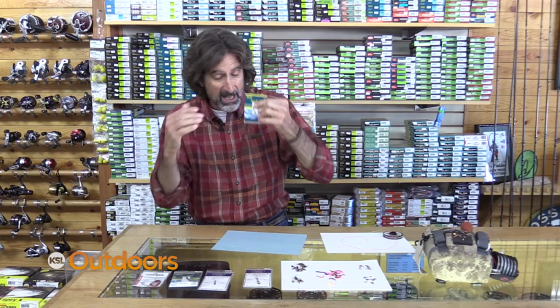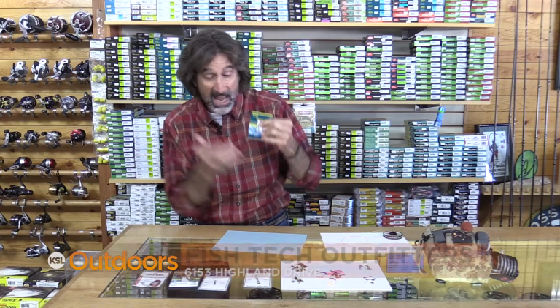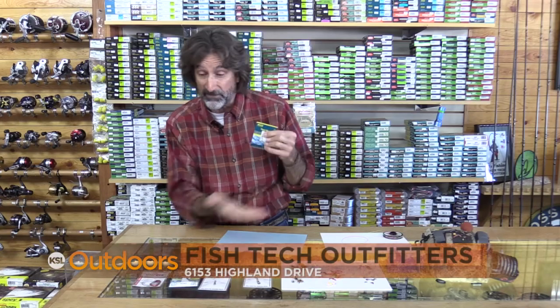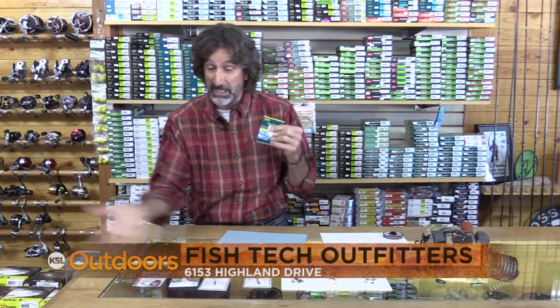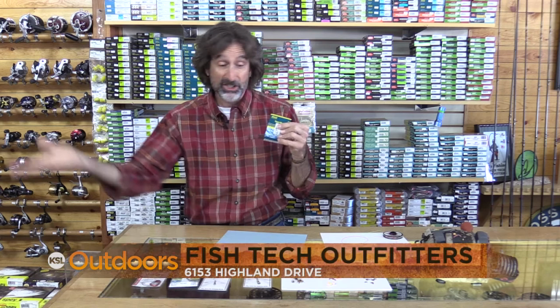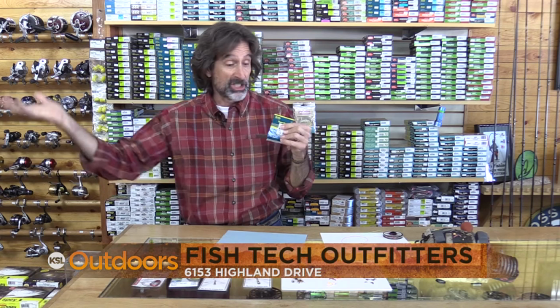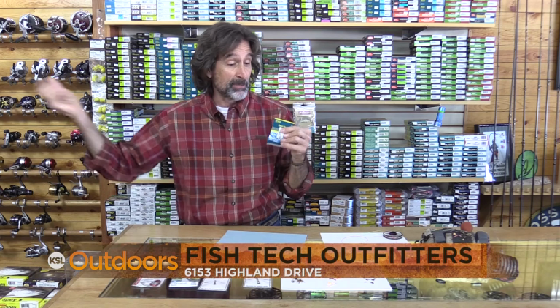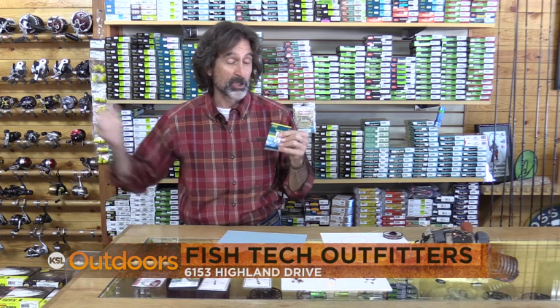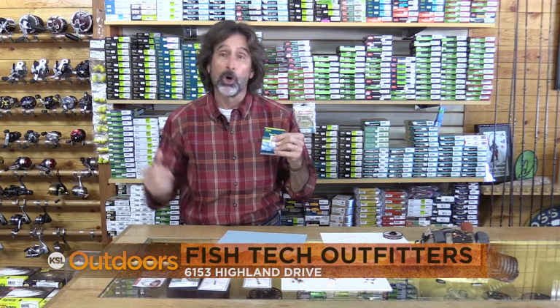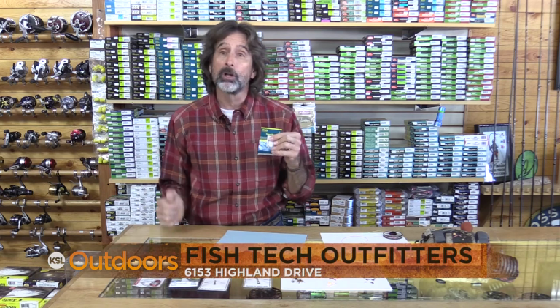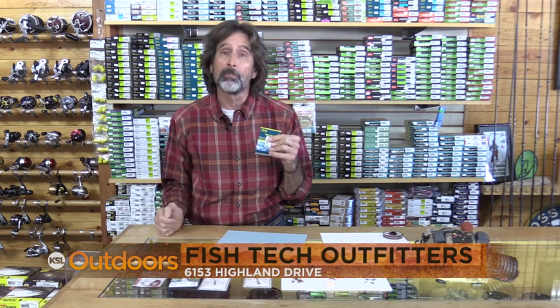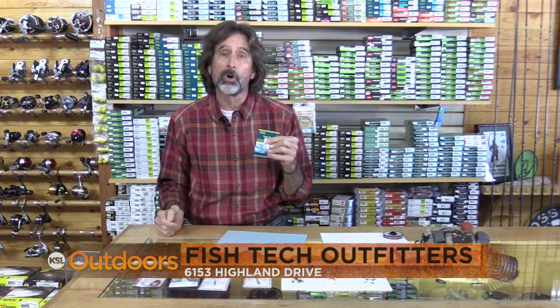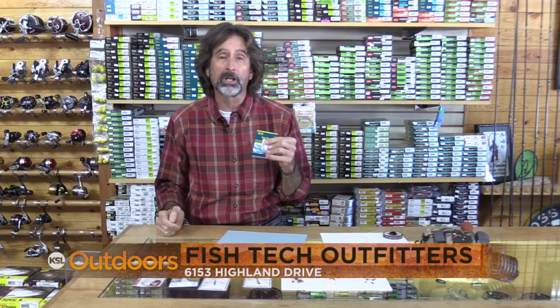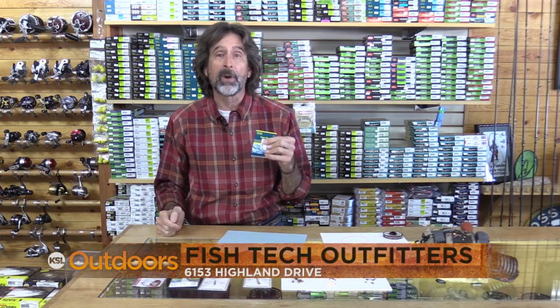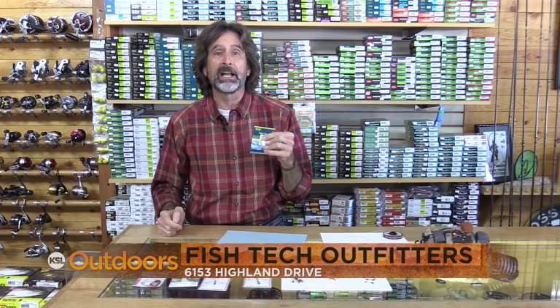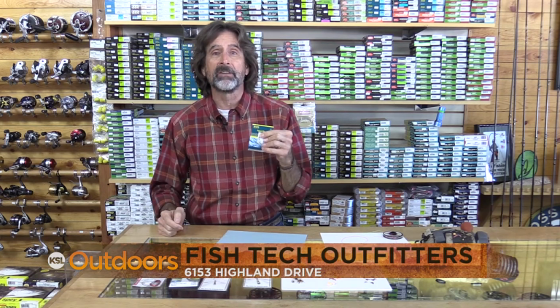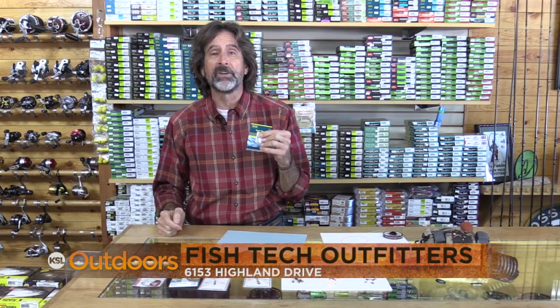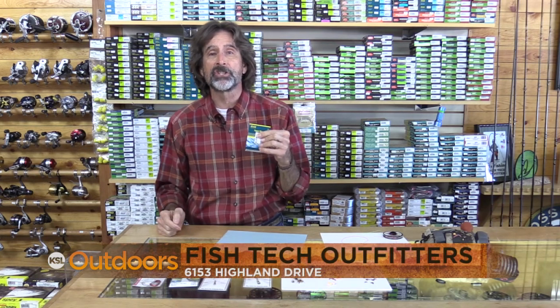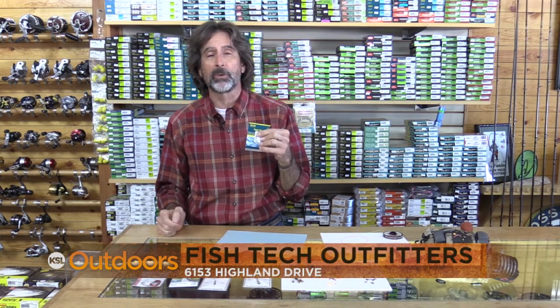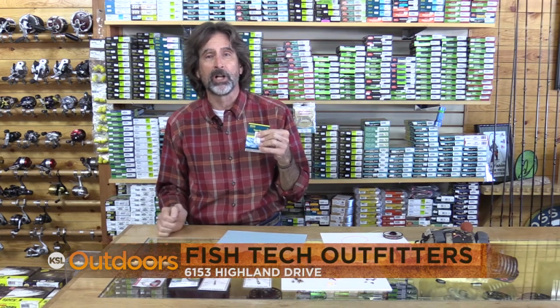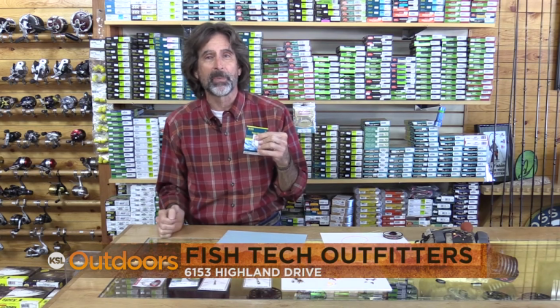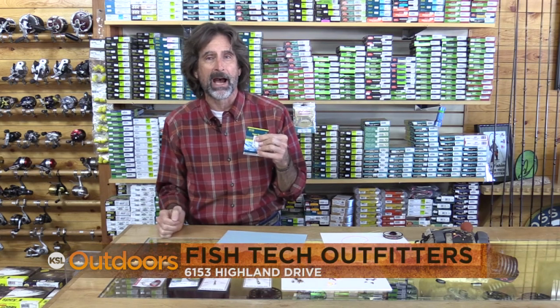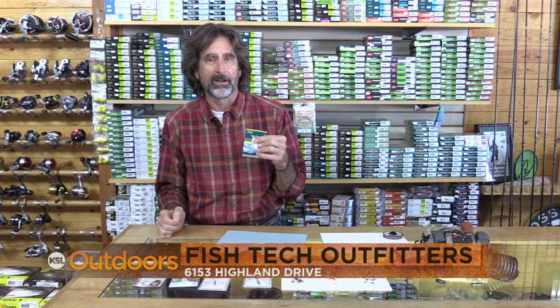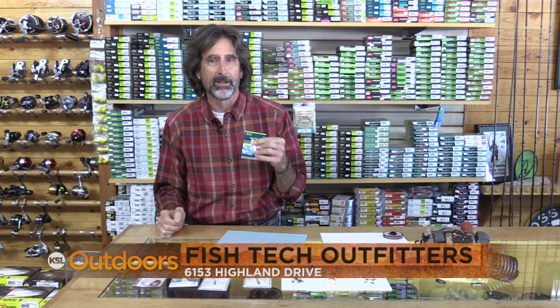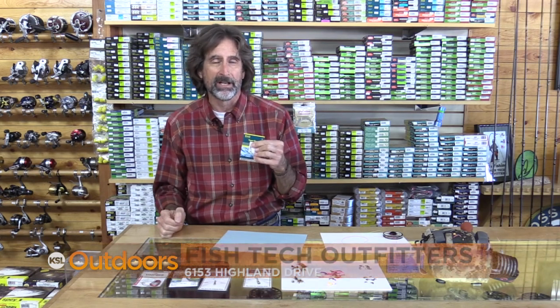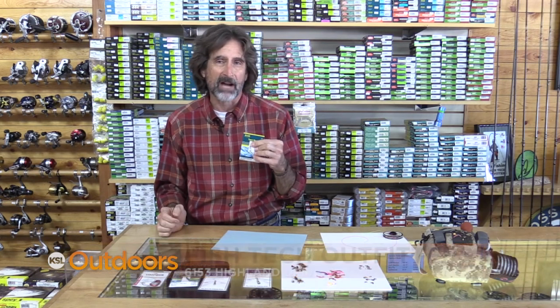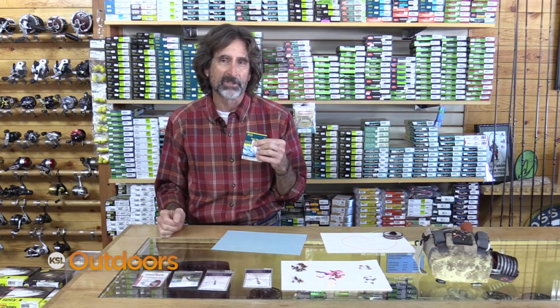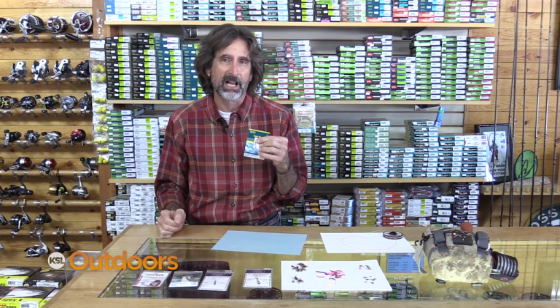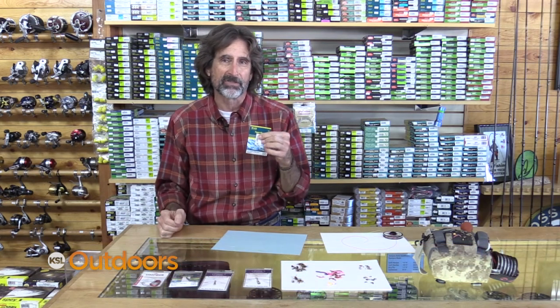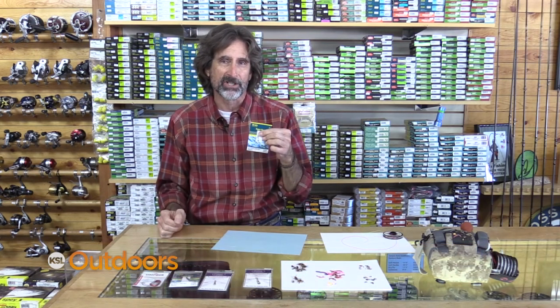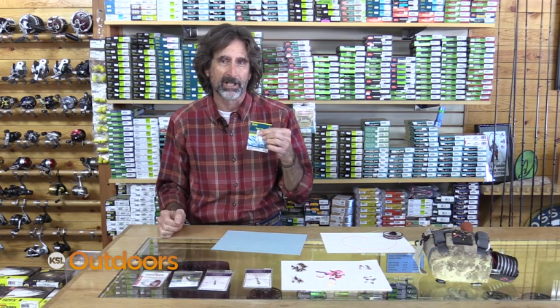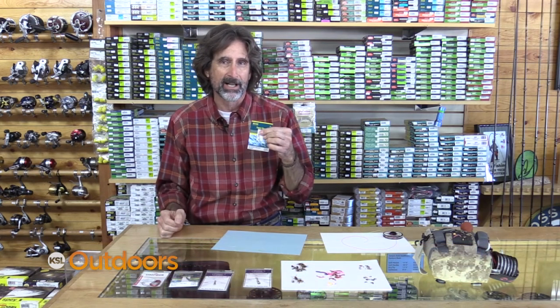For these tips and a whole lot more, come on down to Fish Tech and we'll help you out. Now for tonight's fishing line.